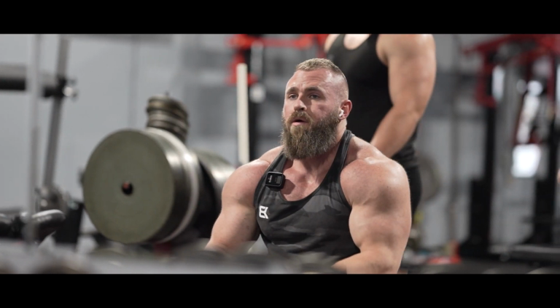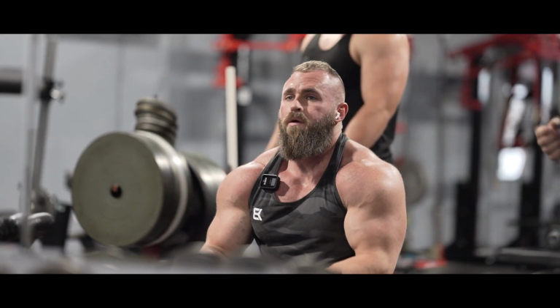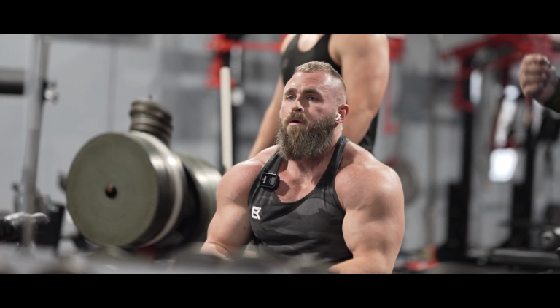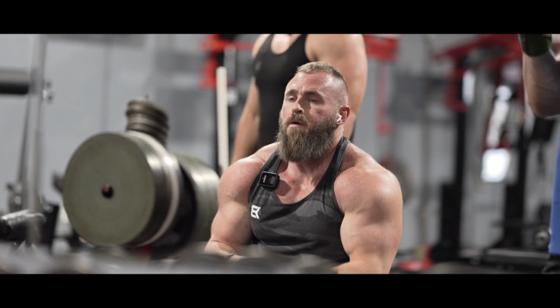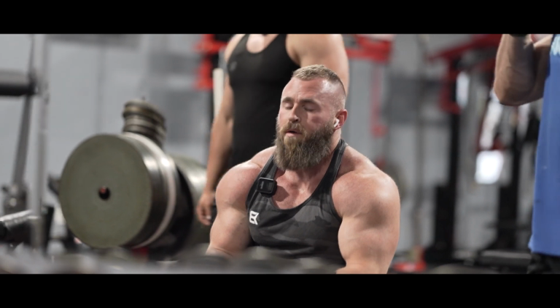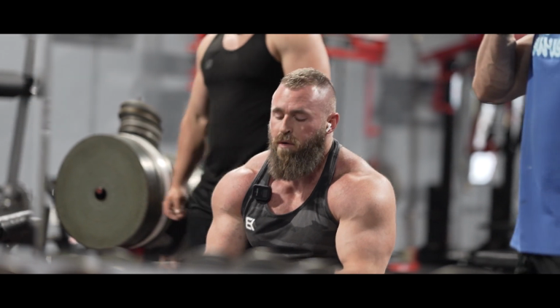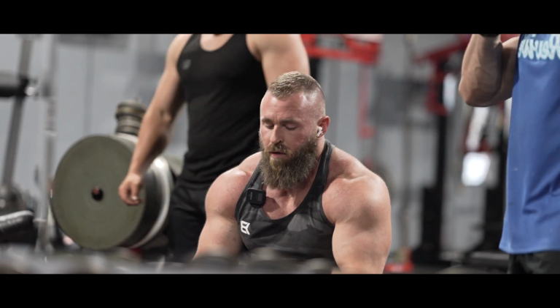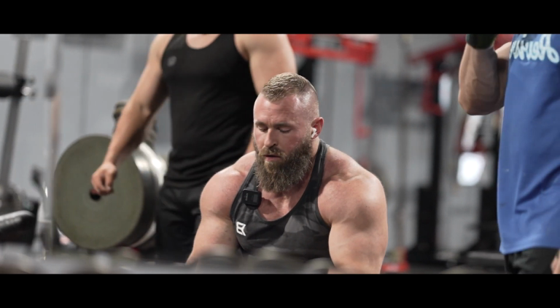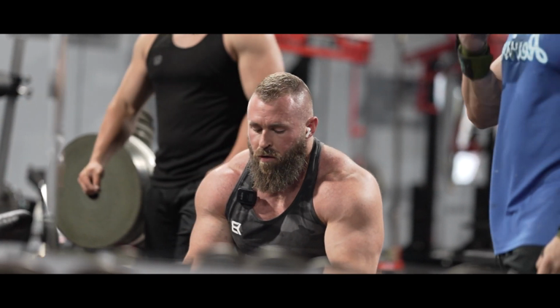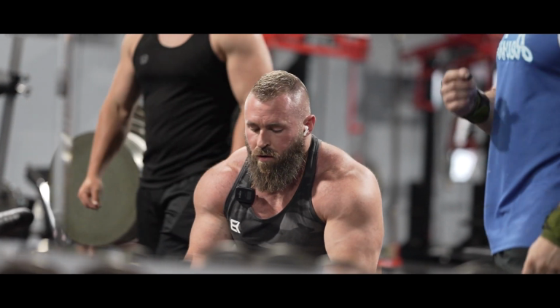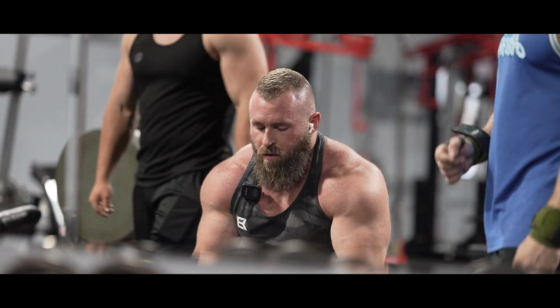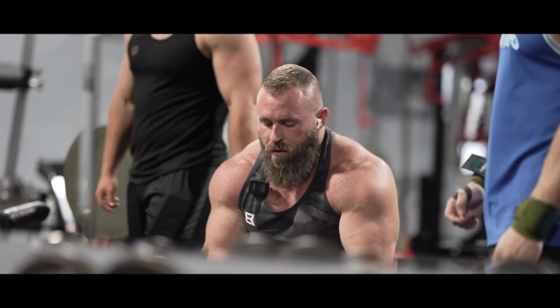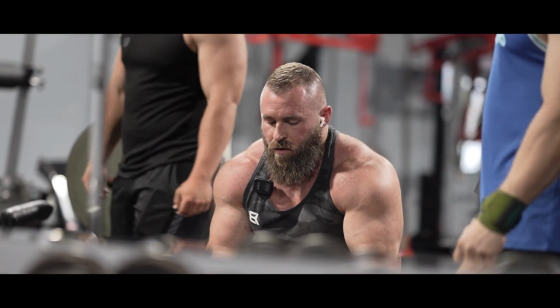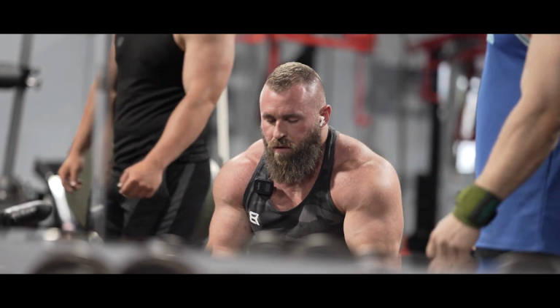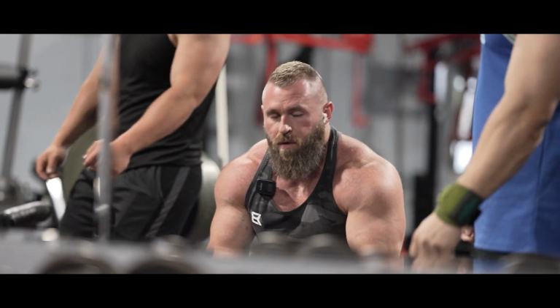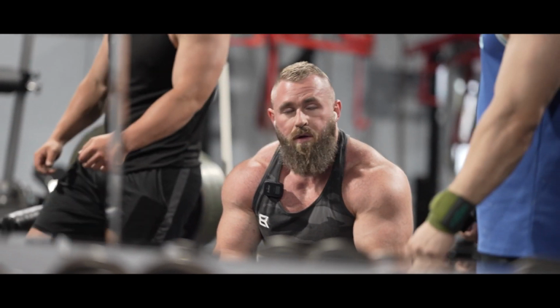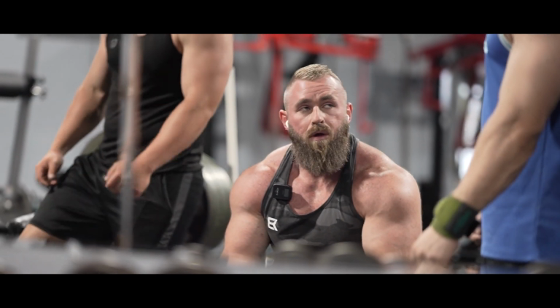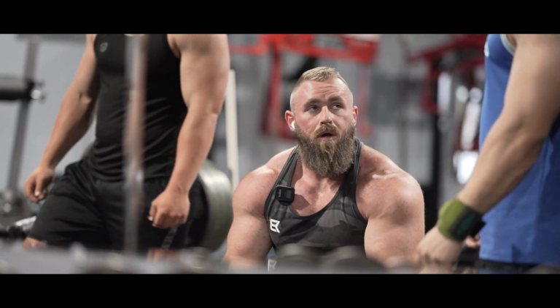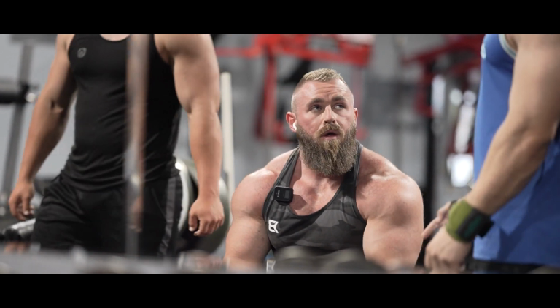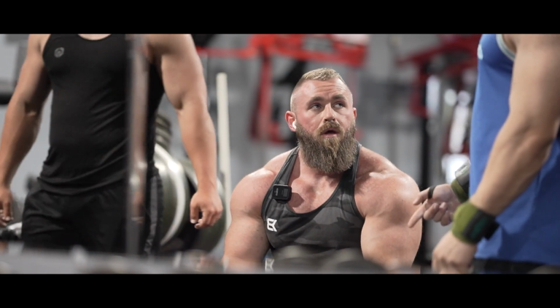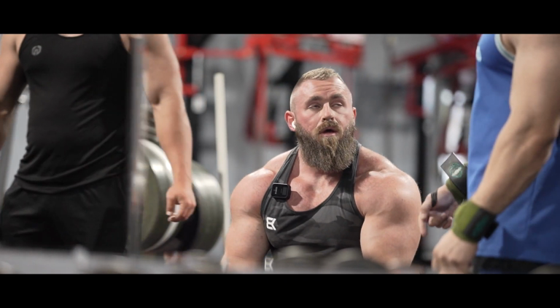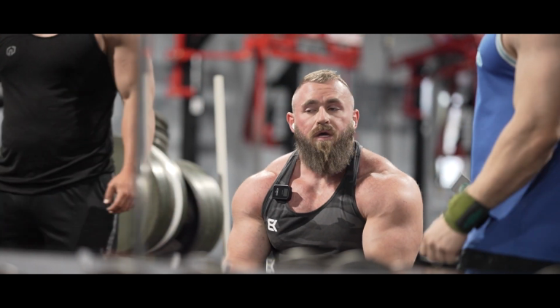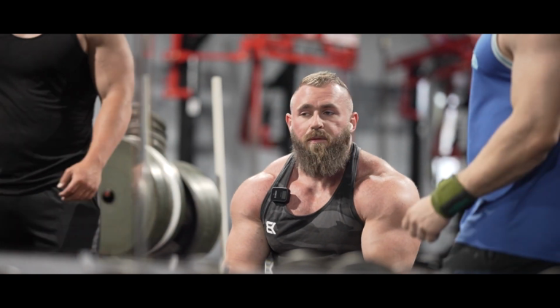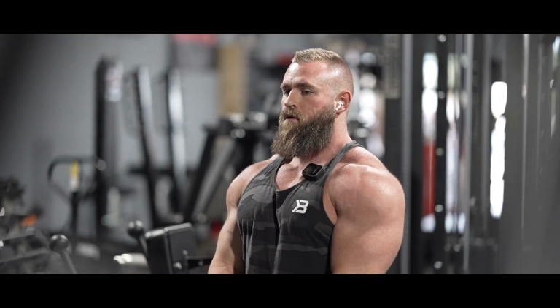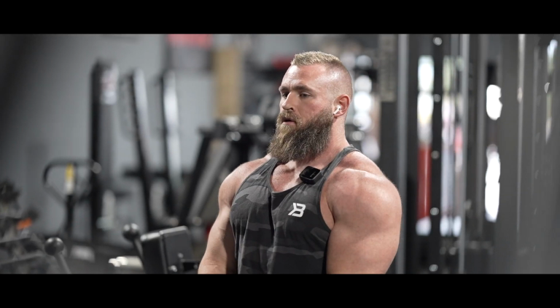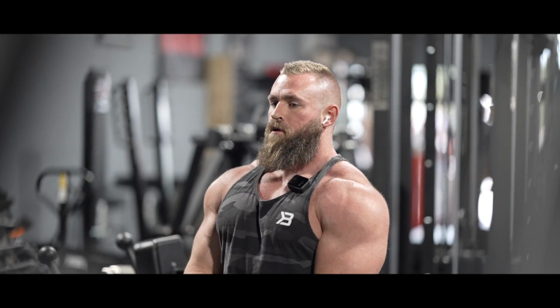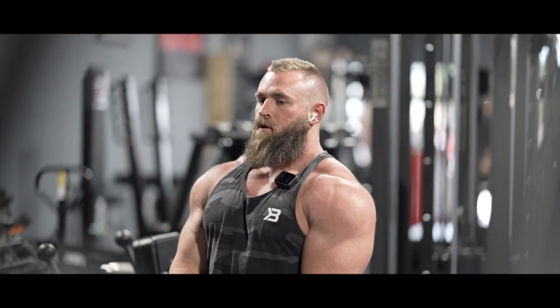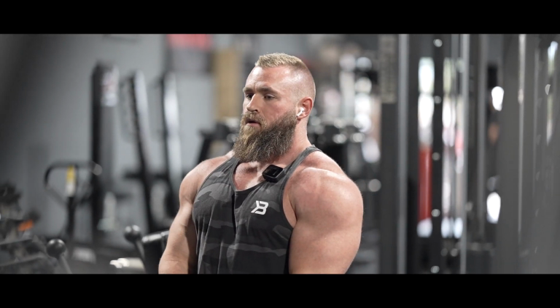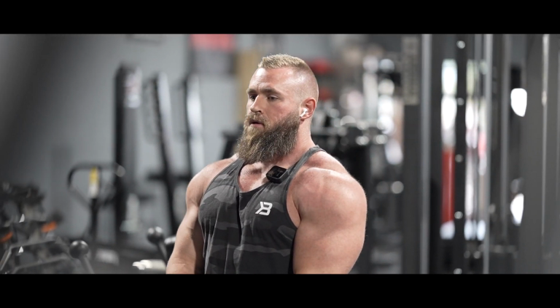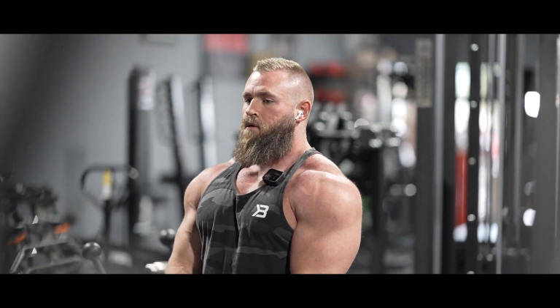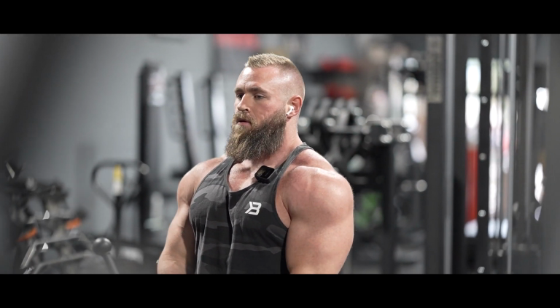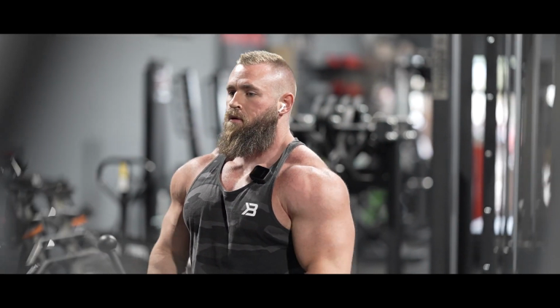A person who thinks all the time has nothing to think about except thoughts. So he loses touch with reality.